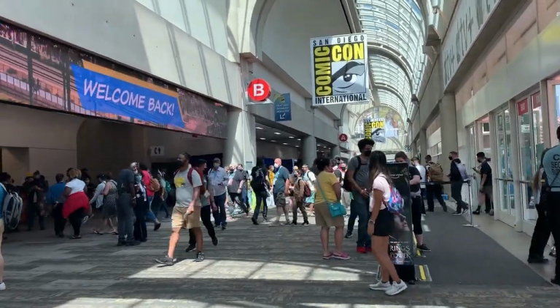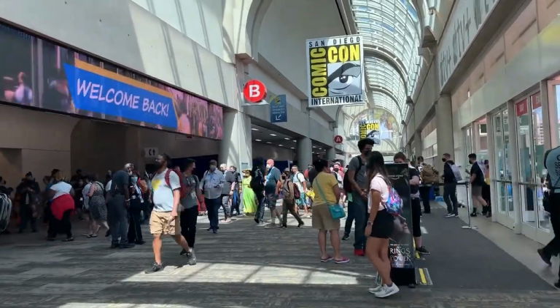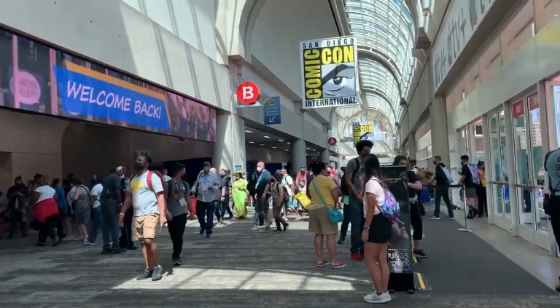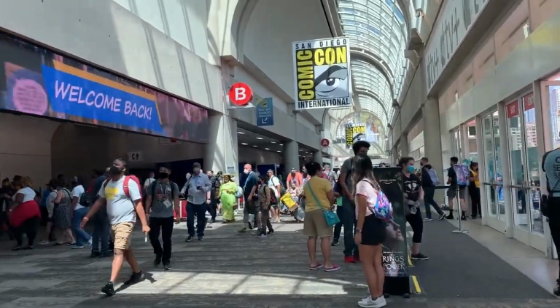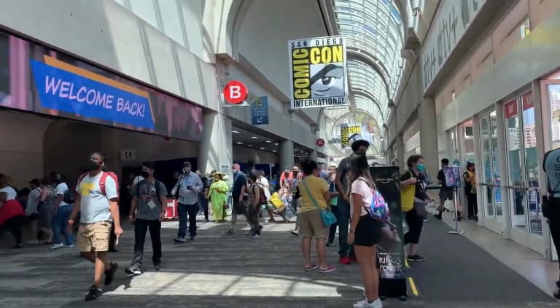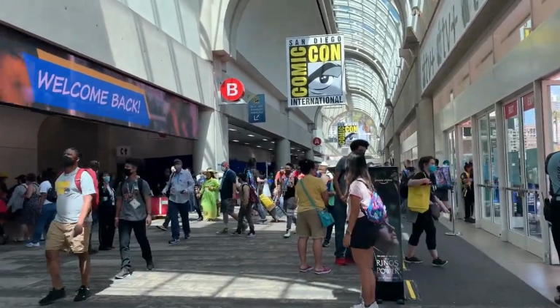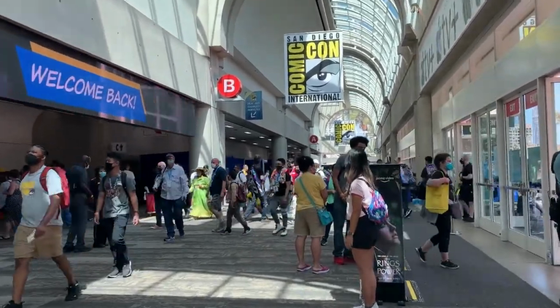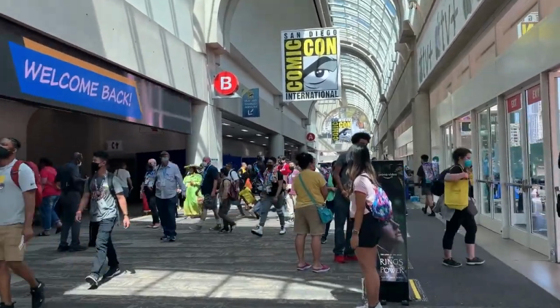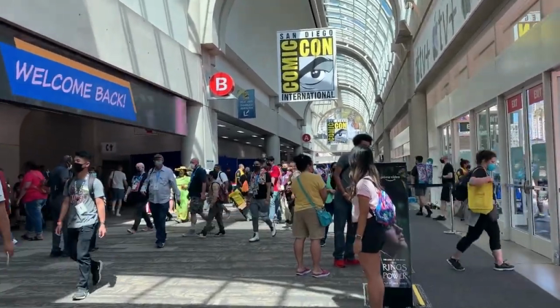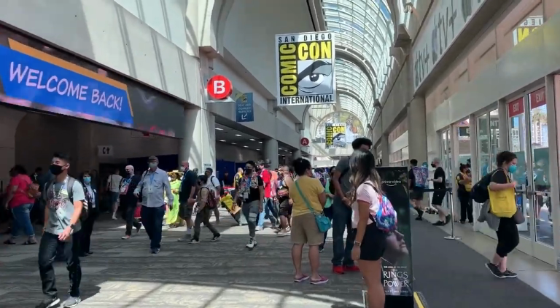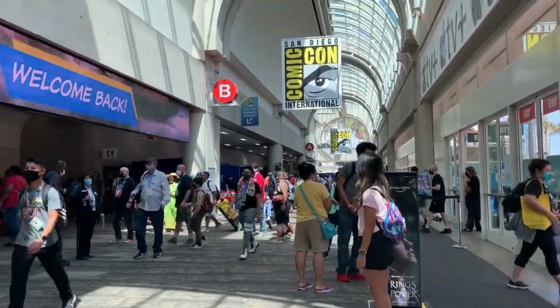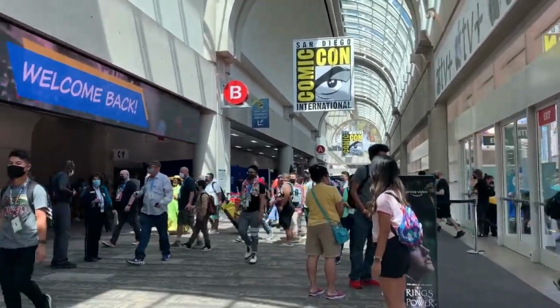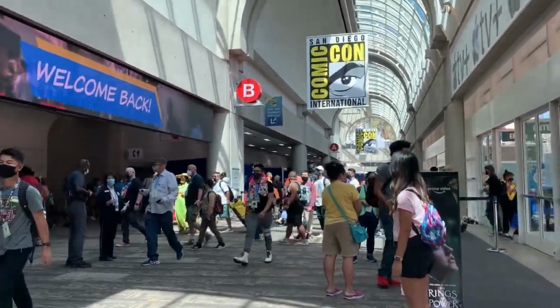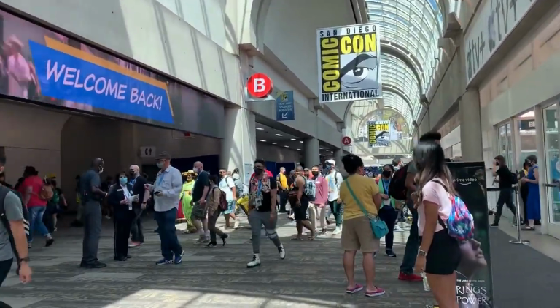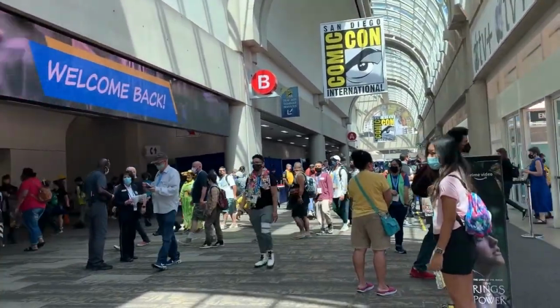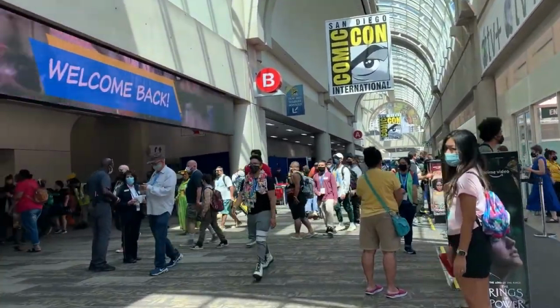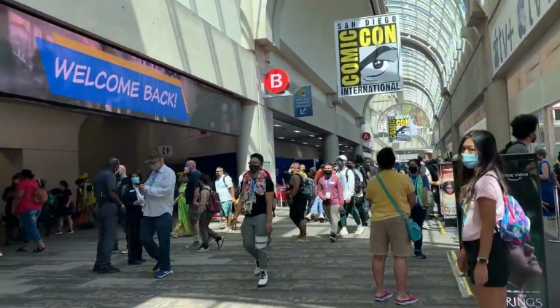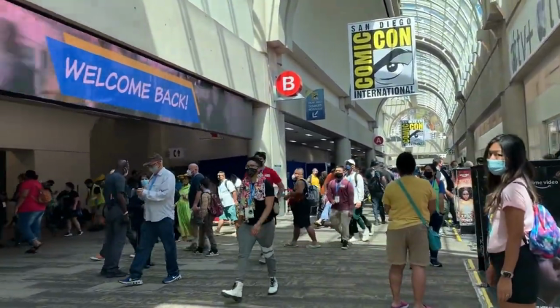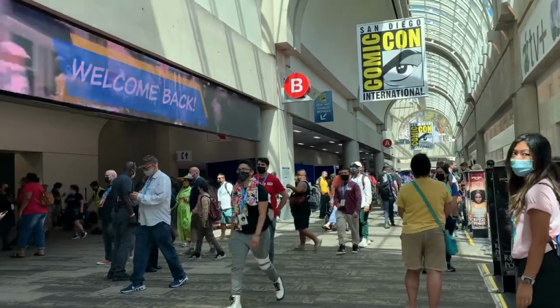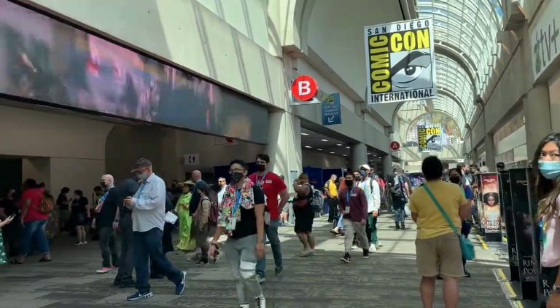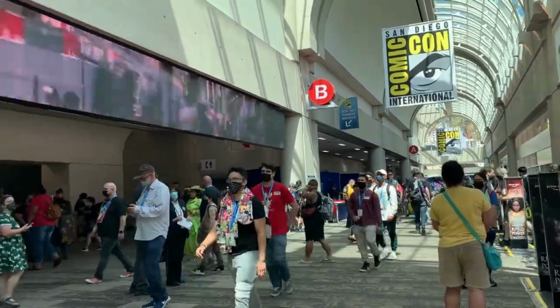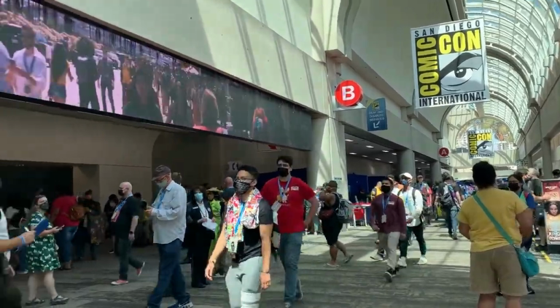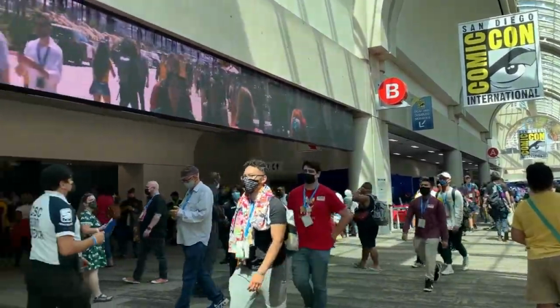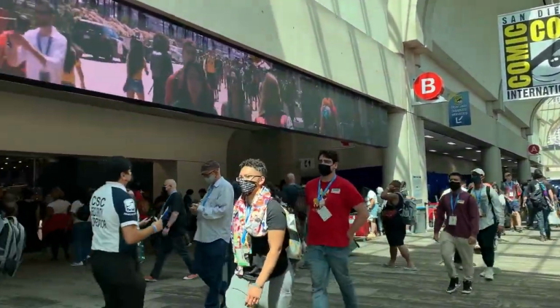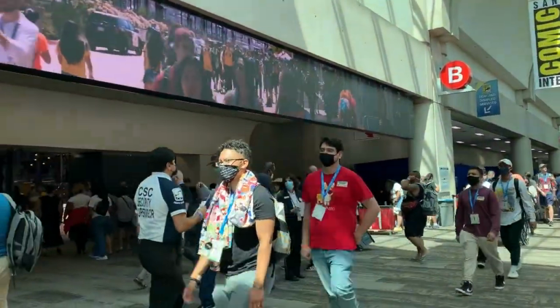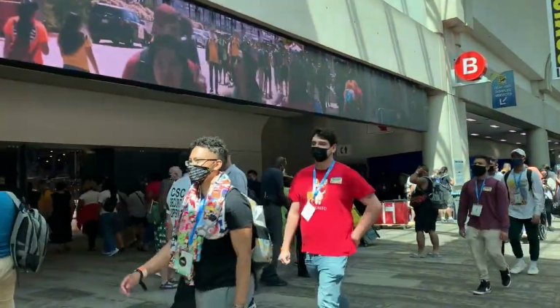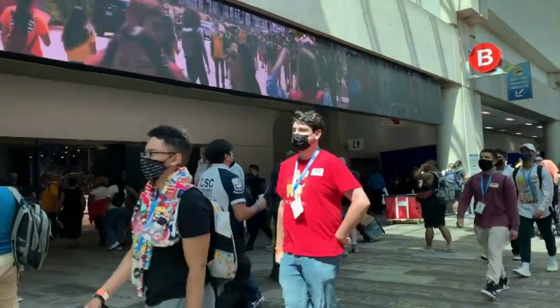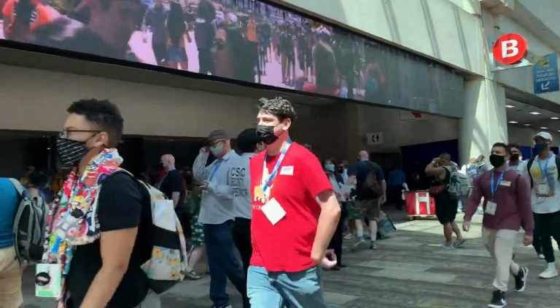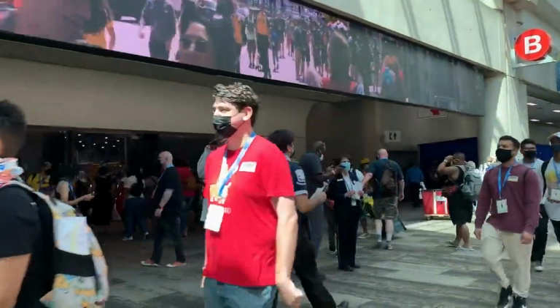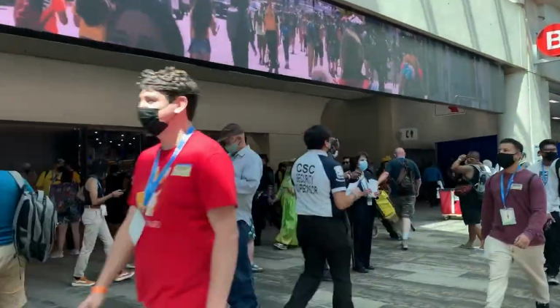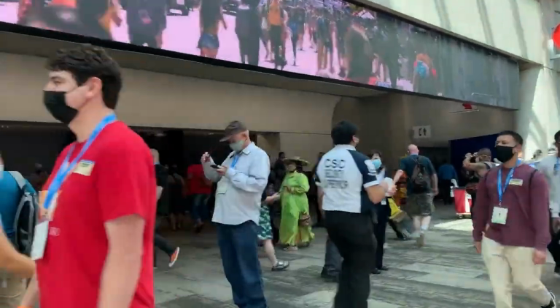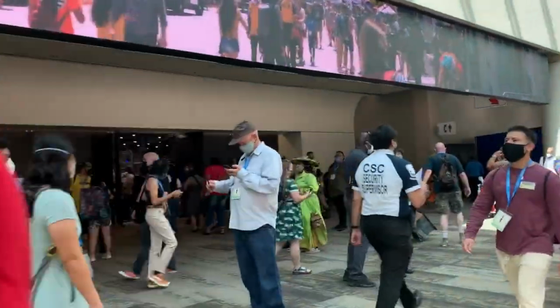Hi everyone! We're on day two of San Diego Comic-Con! Morning, morning. Let's head on inside.